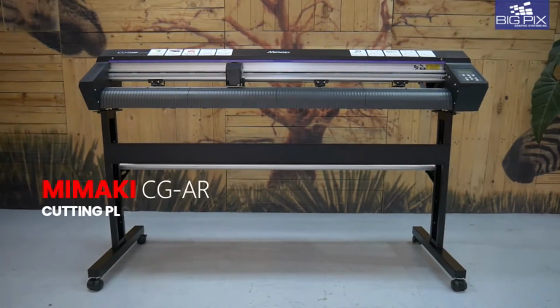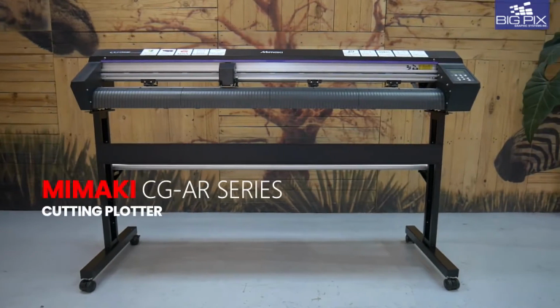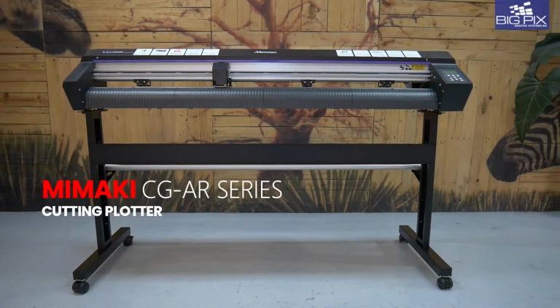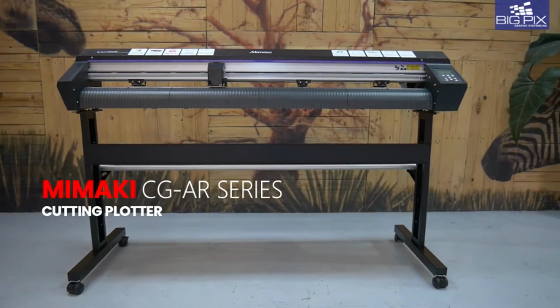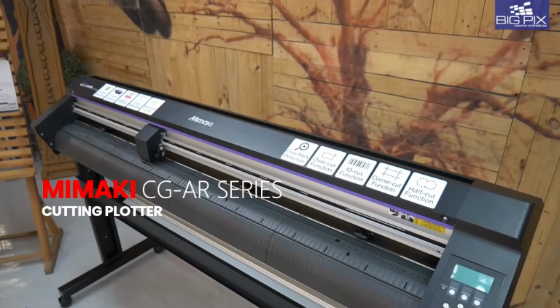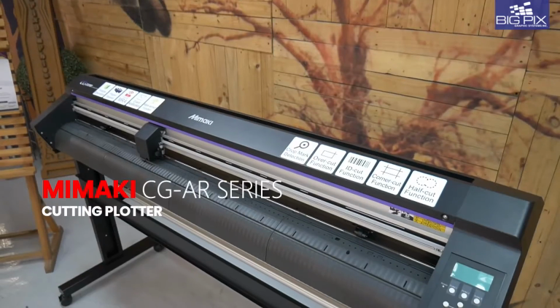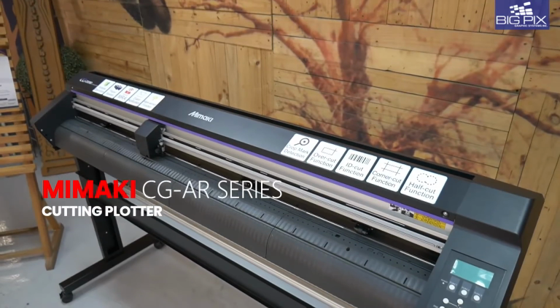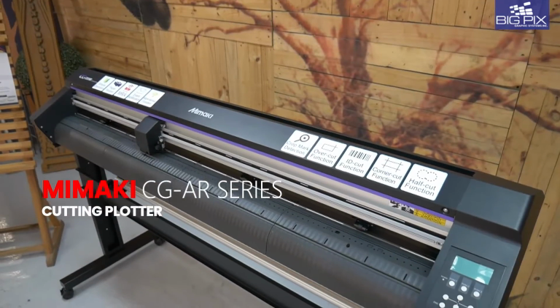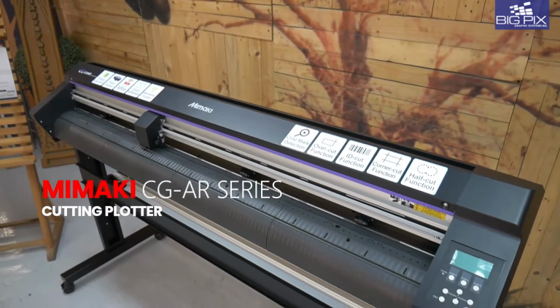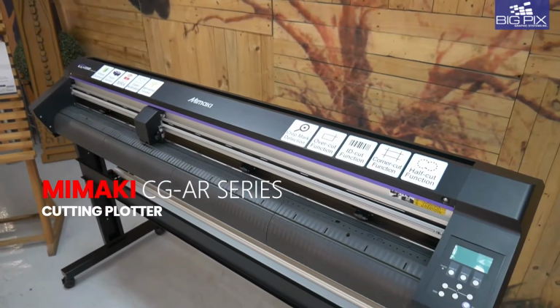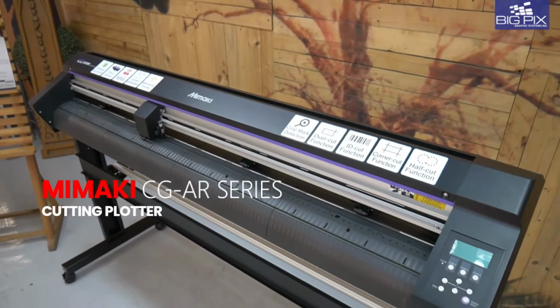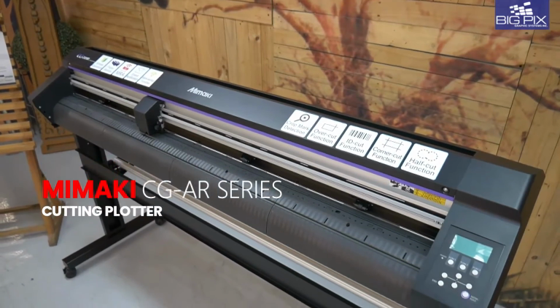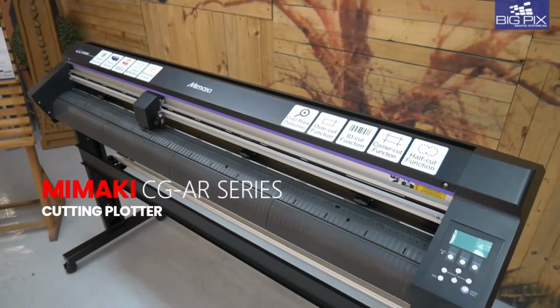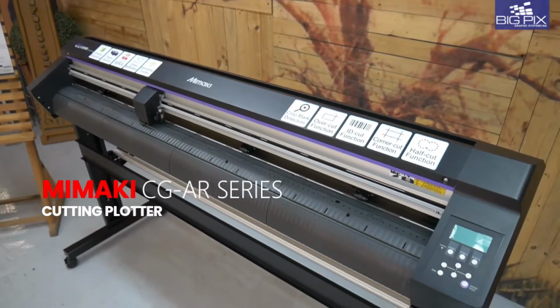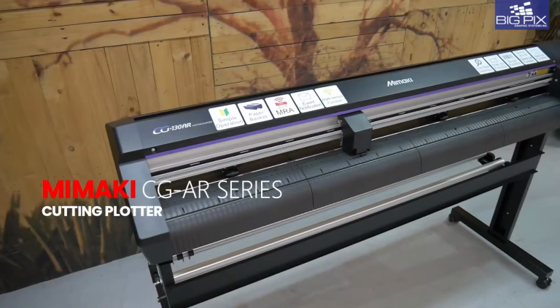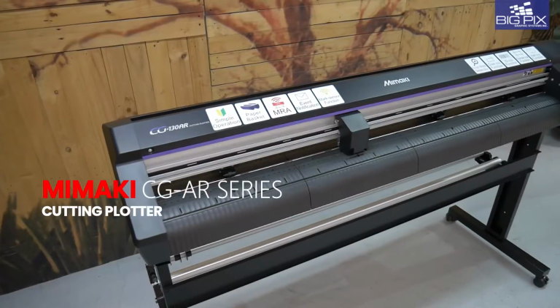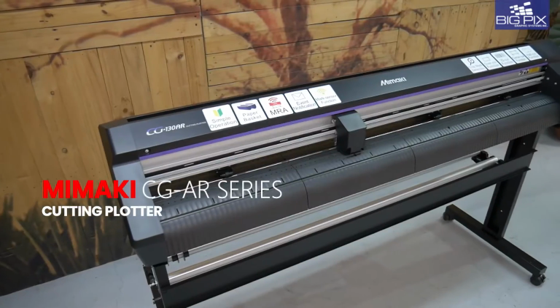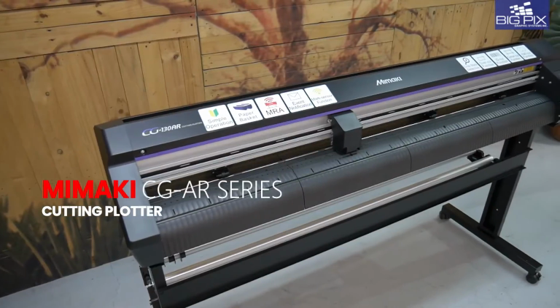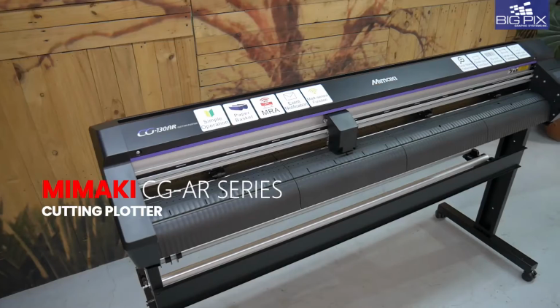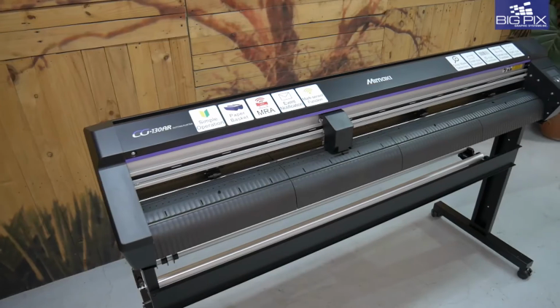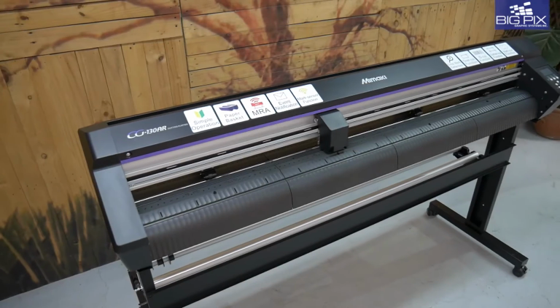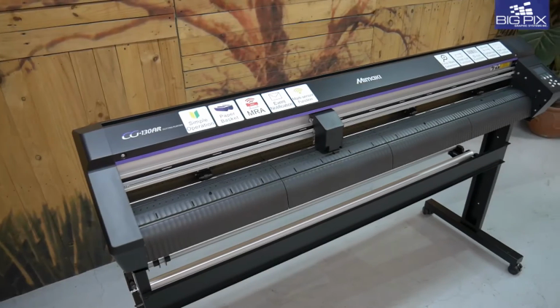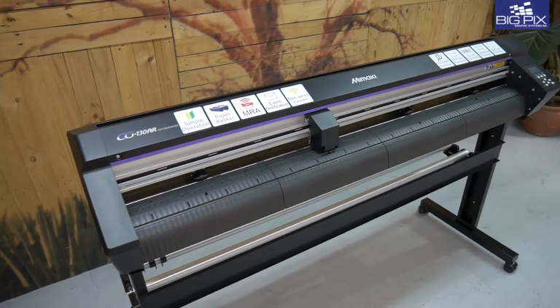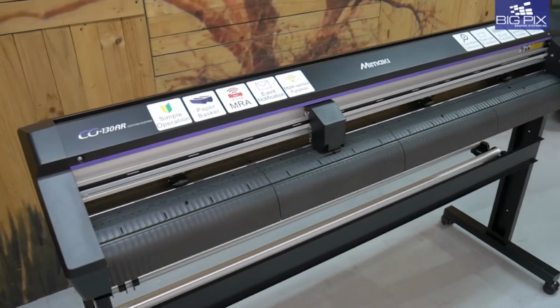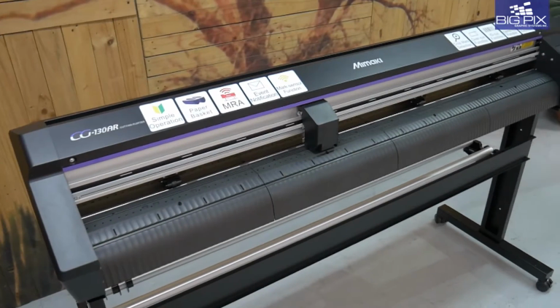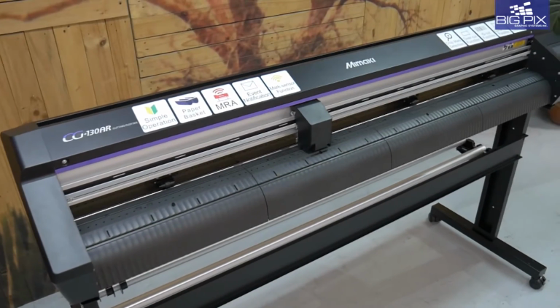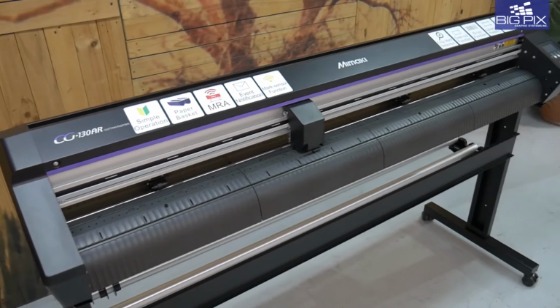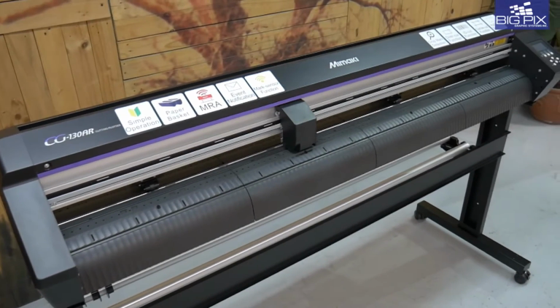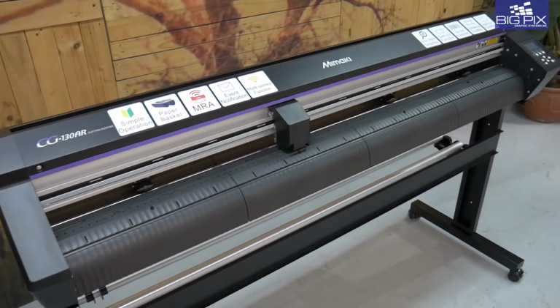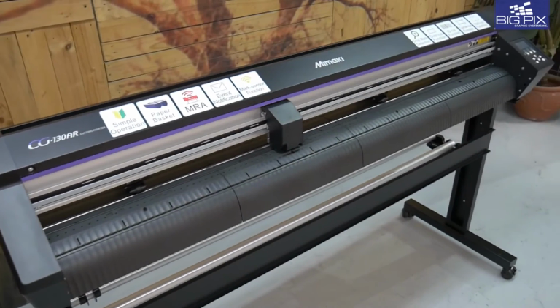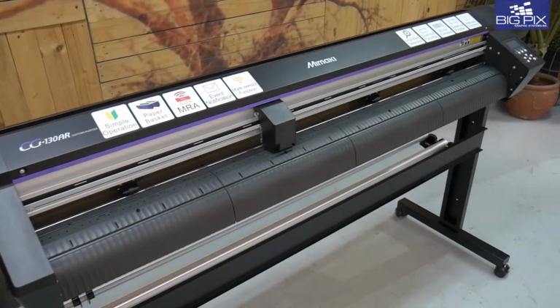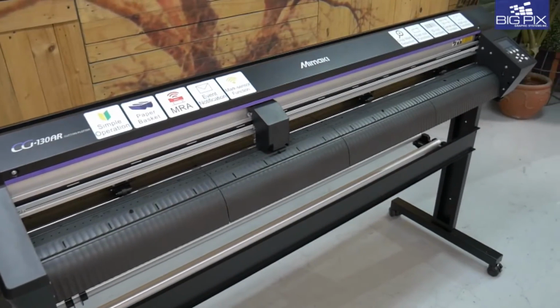It's finally here! Mimaki proudly brings you the latest in their Cutting Plotter series that encompasses all your needs.